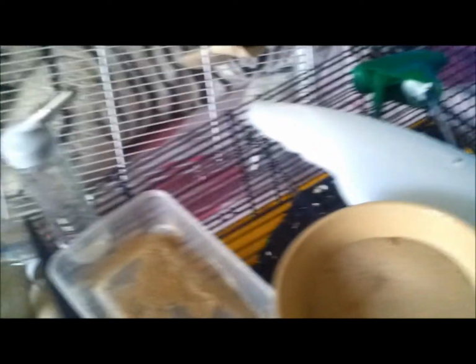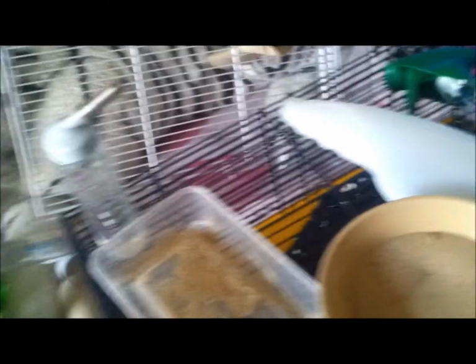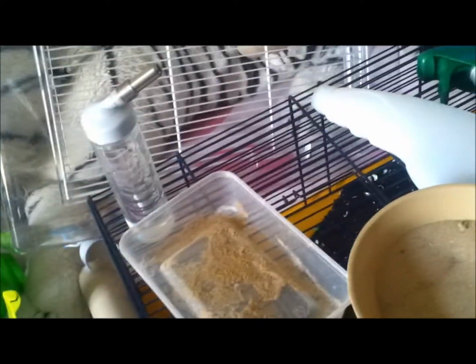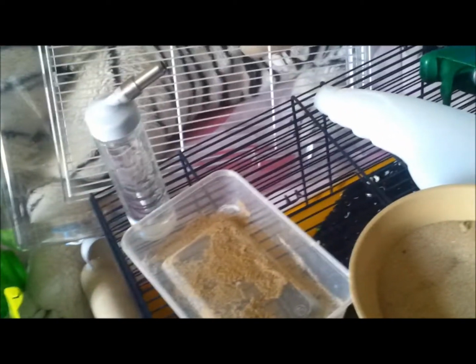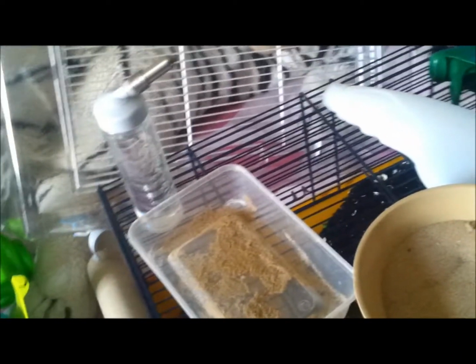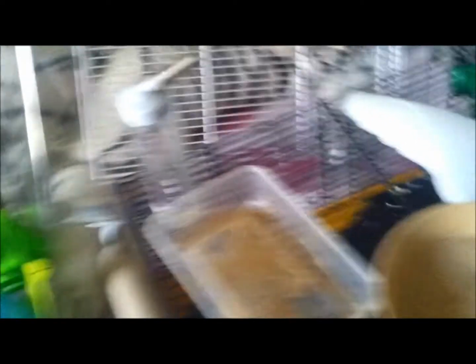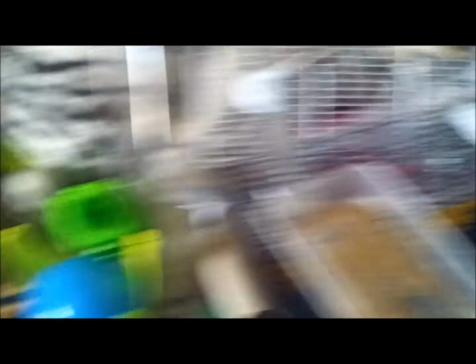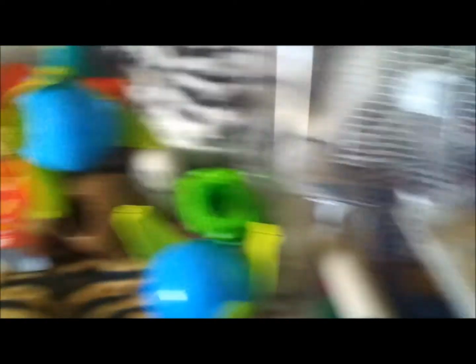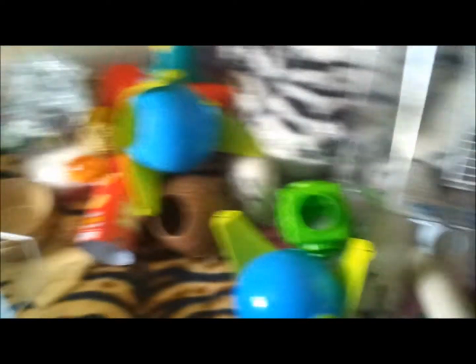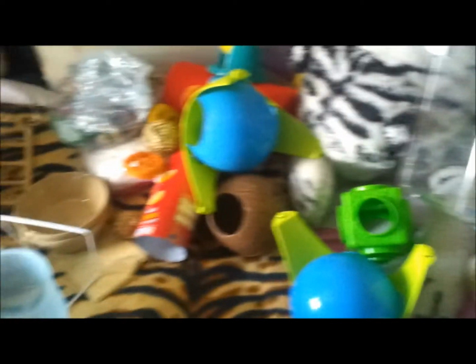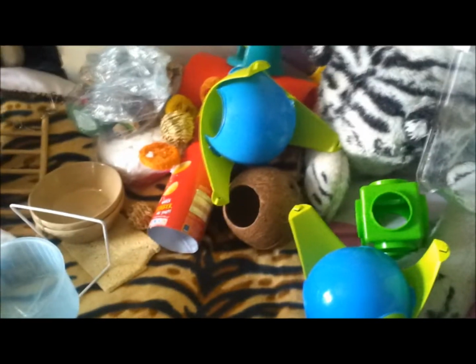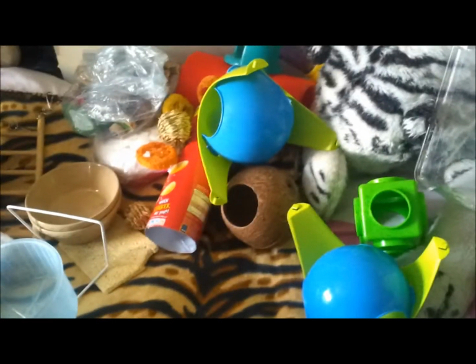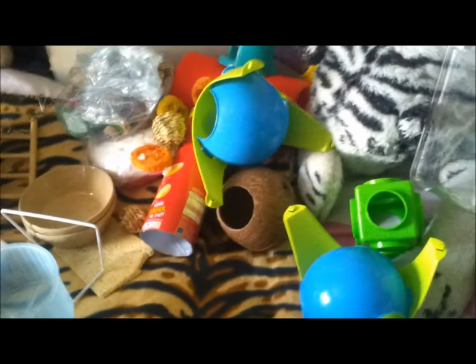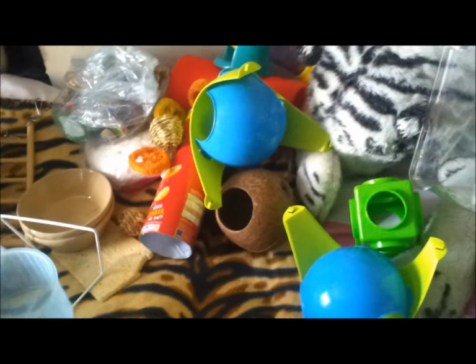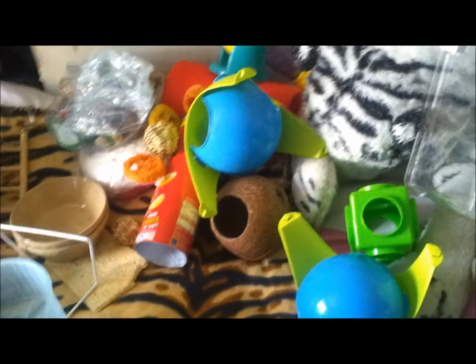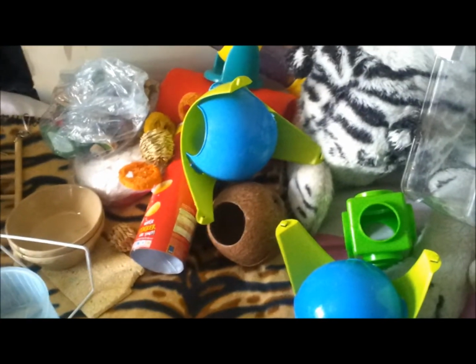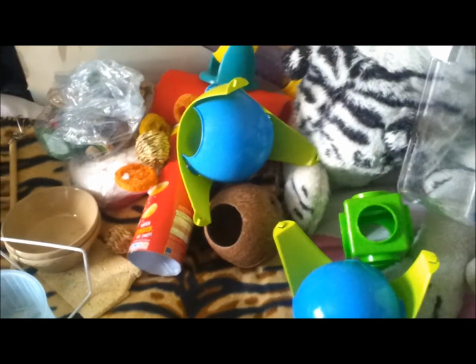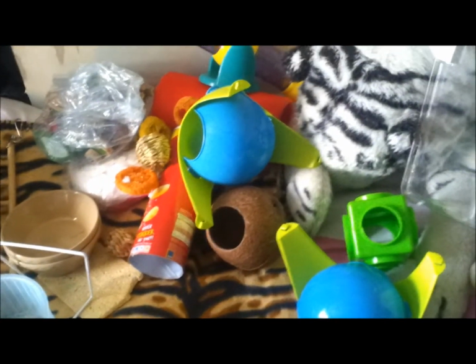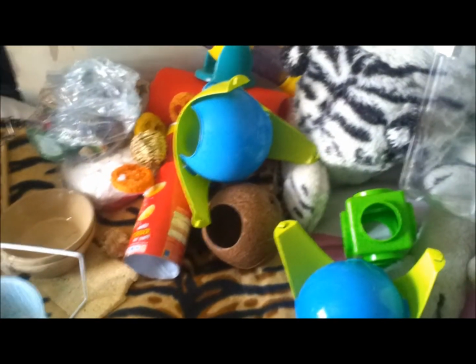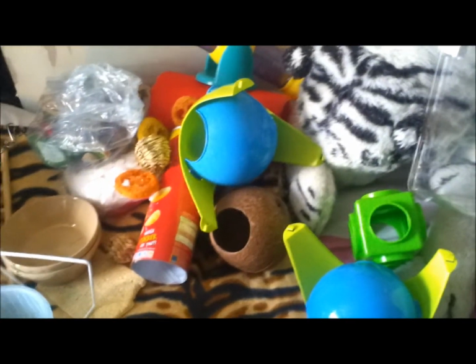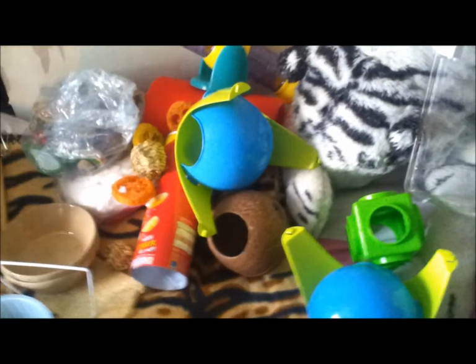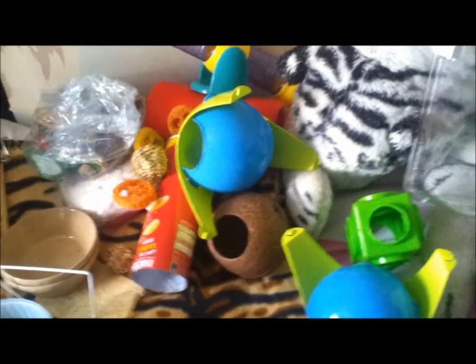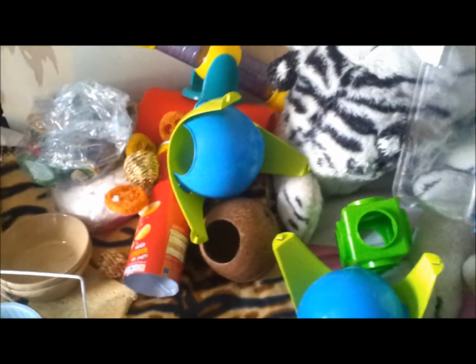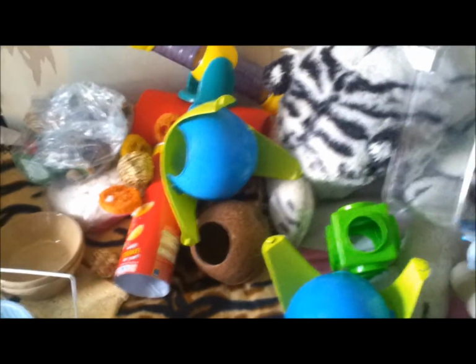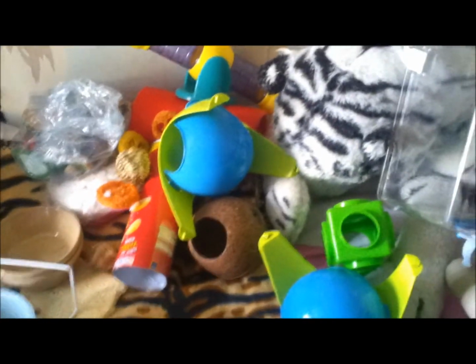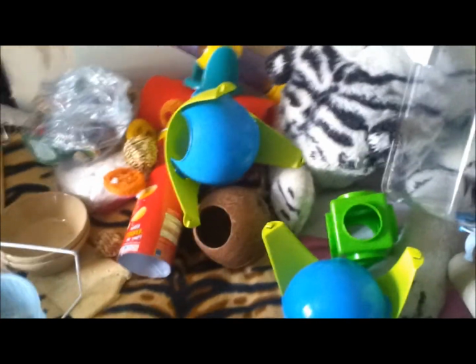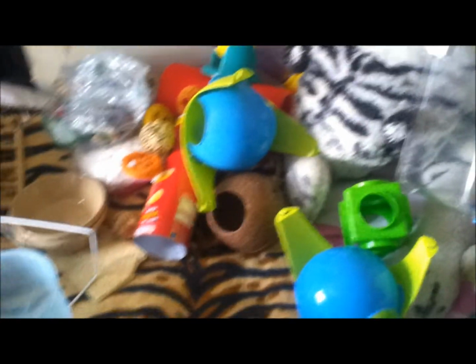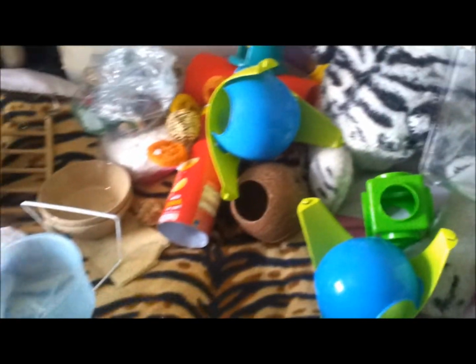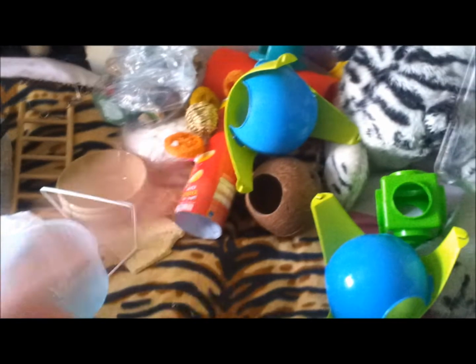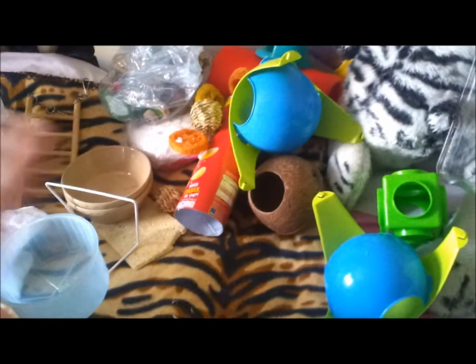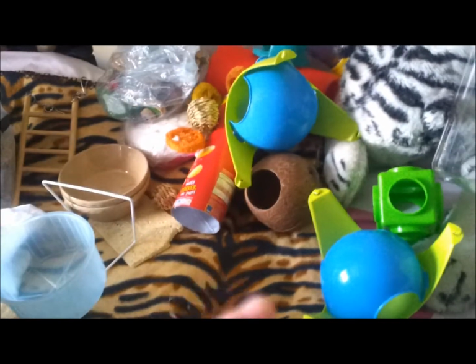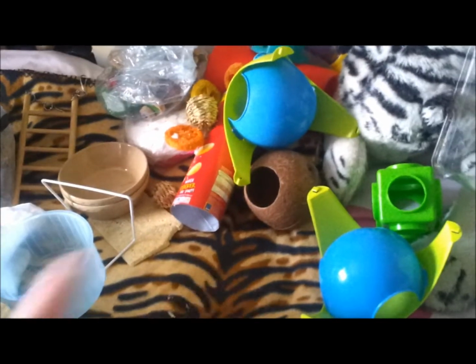Next thing I'm going to decide what toys he's going to have this week. I've just got like a selection on my bed.